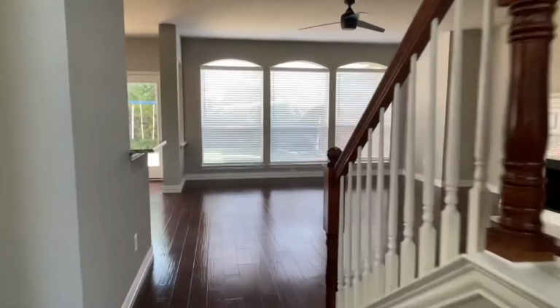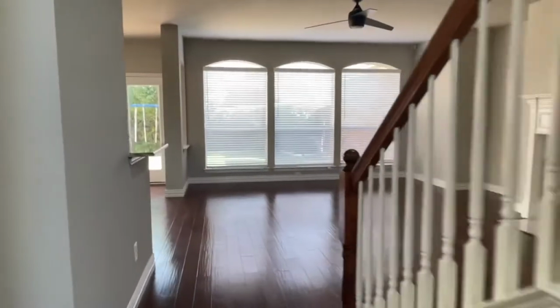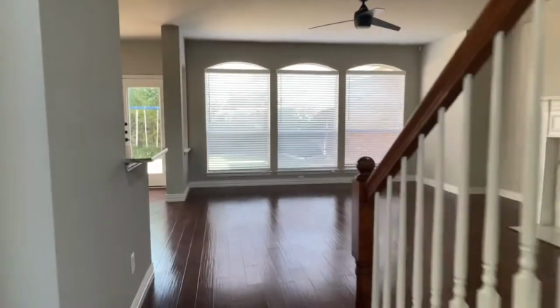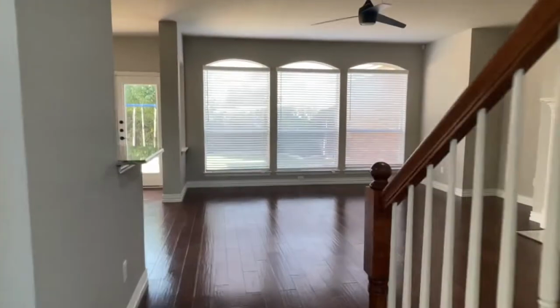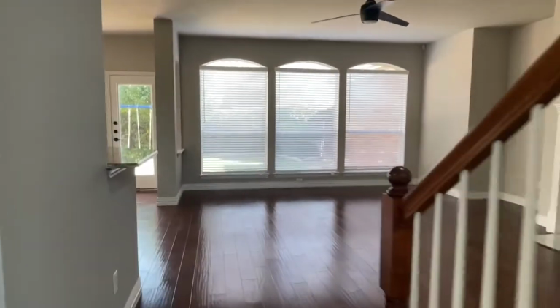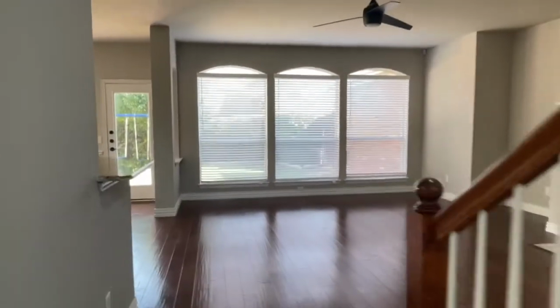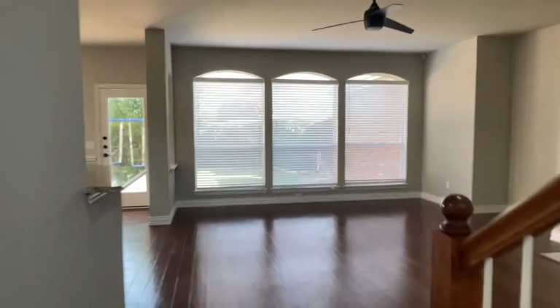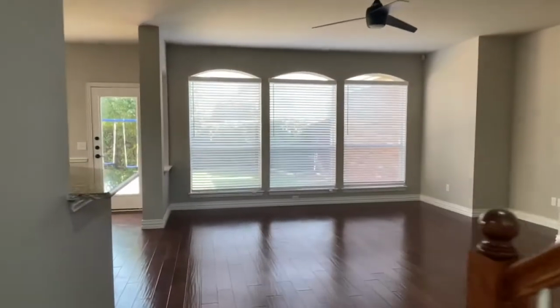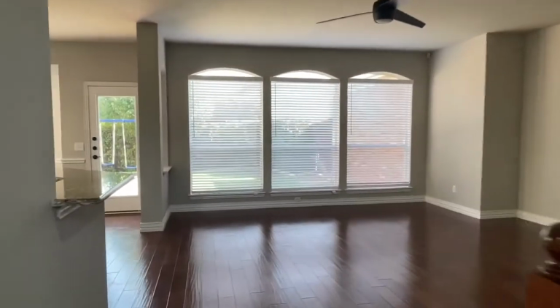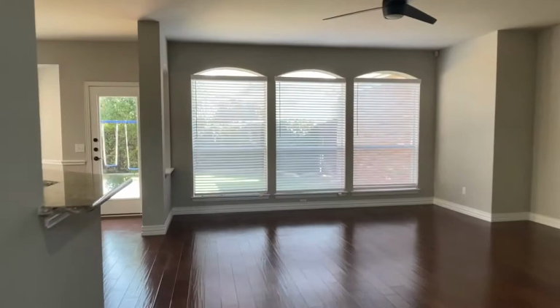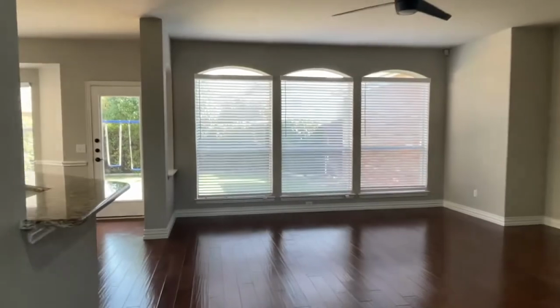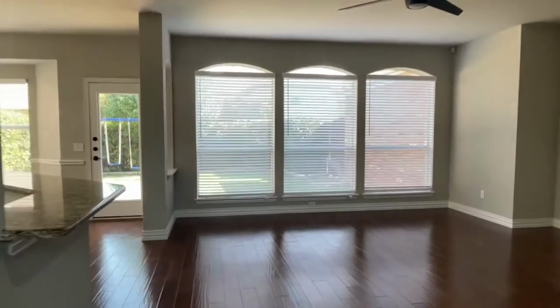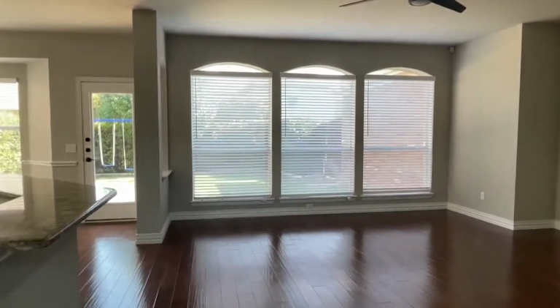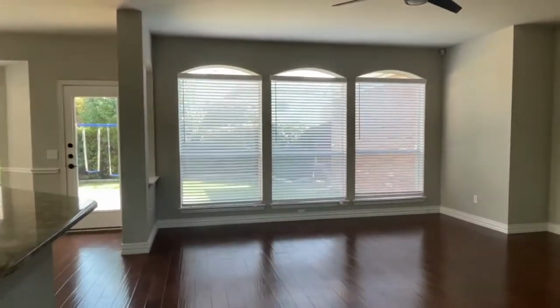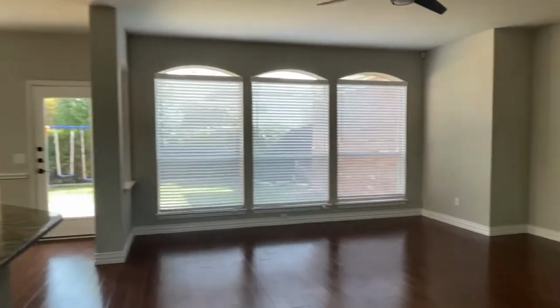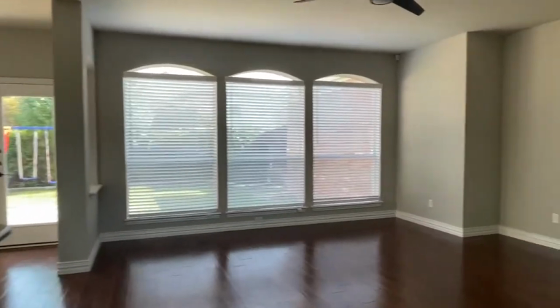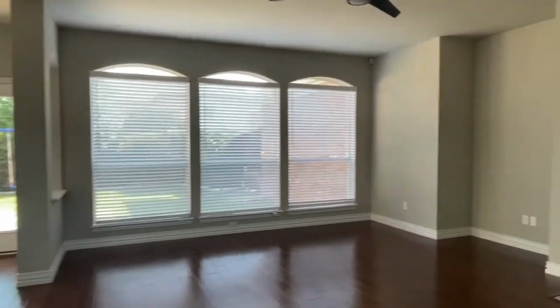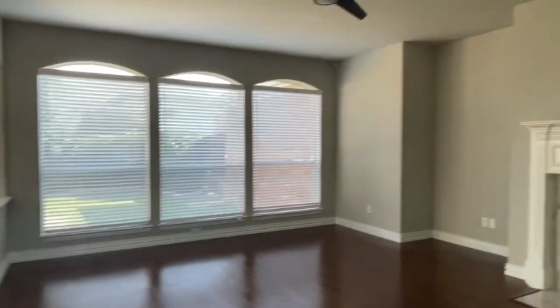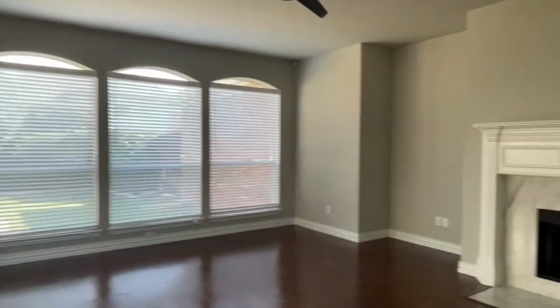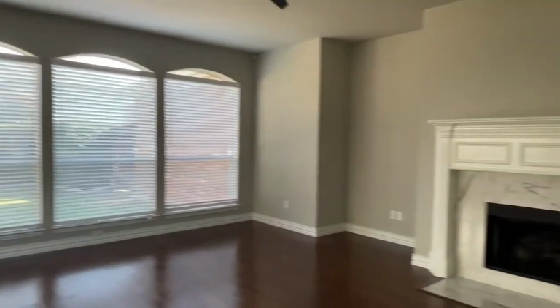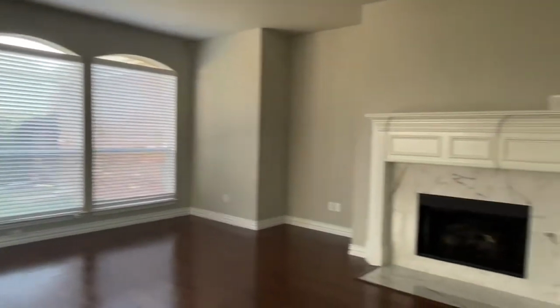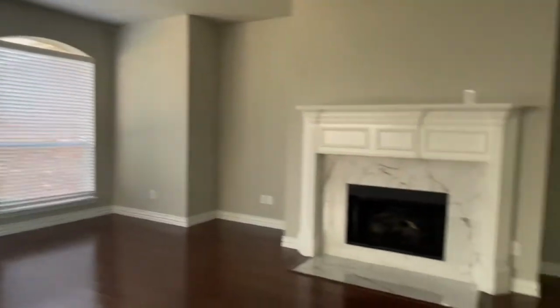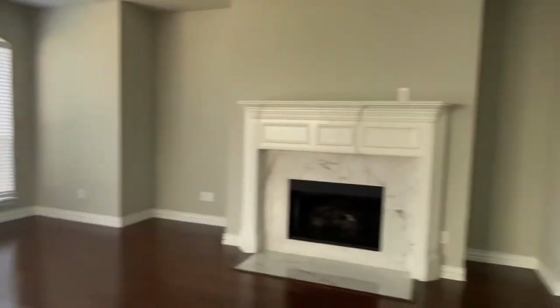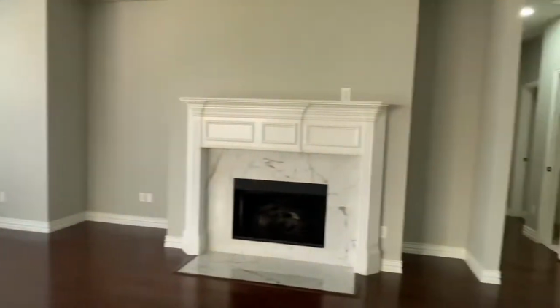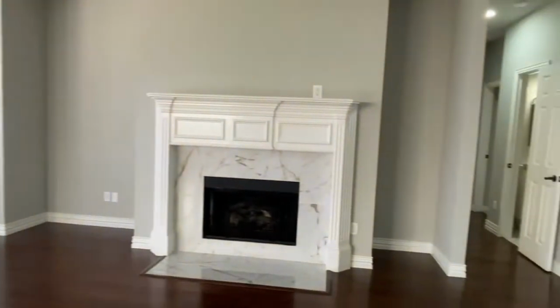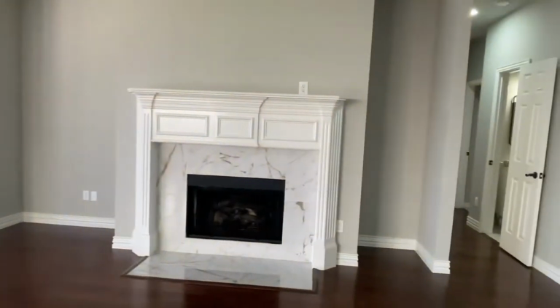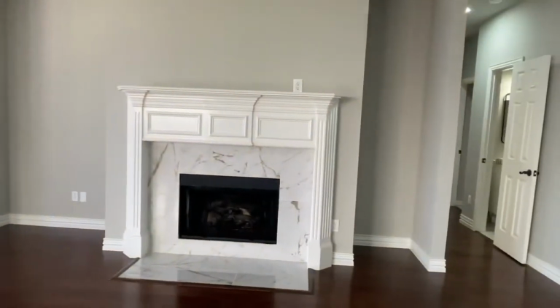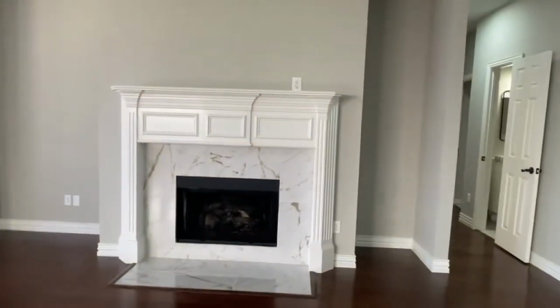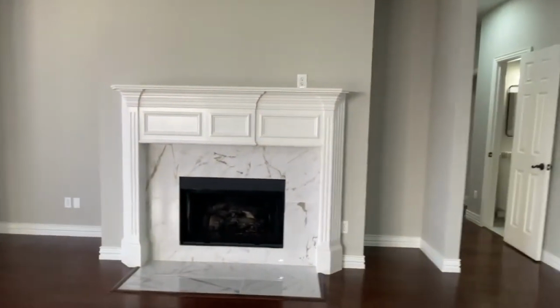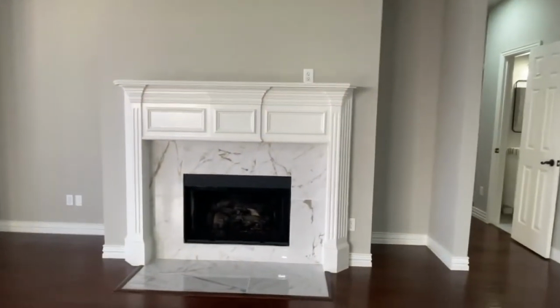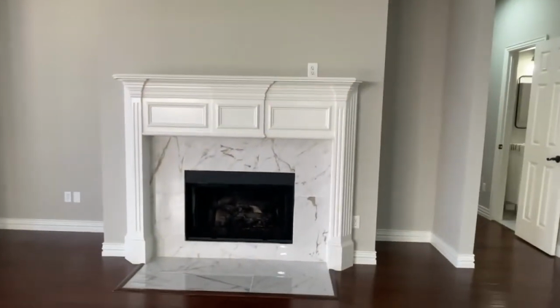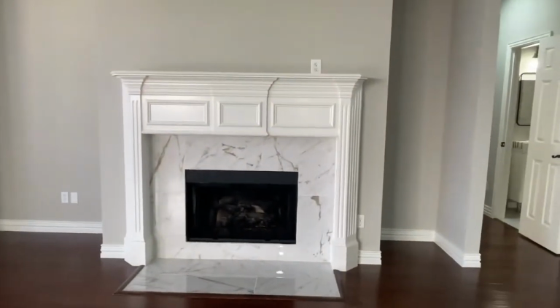Further in, we have the family room. Again, lots of light, and an updated fireplace surround.